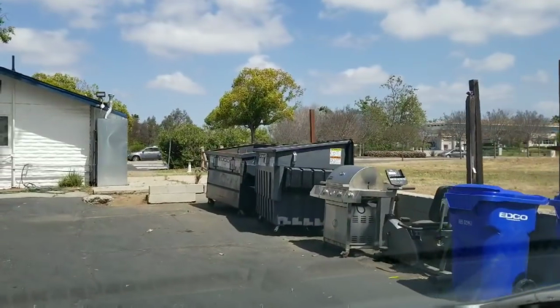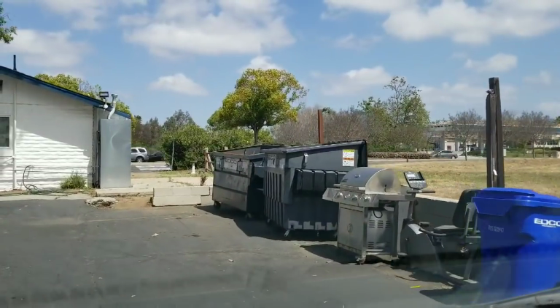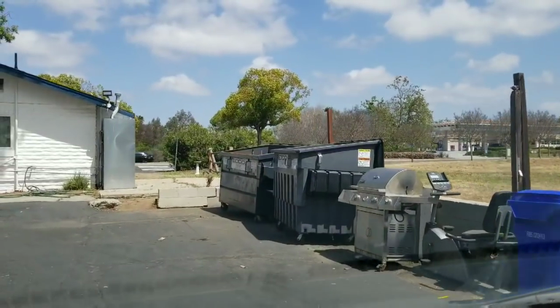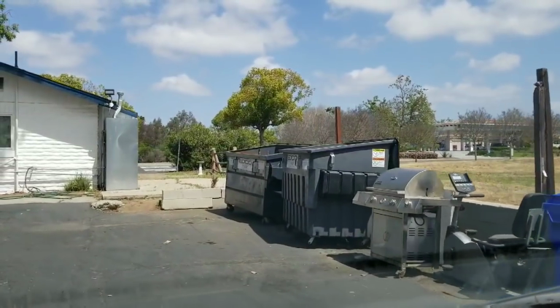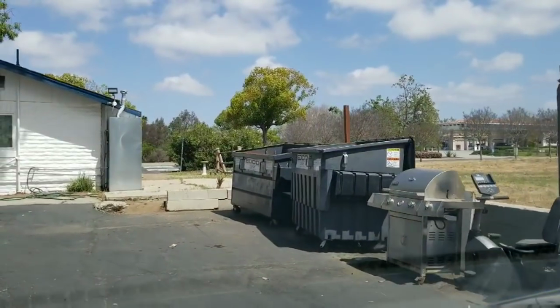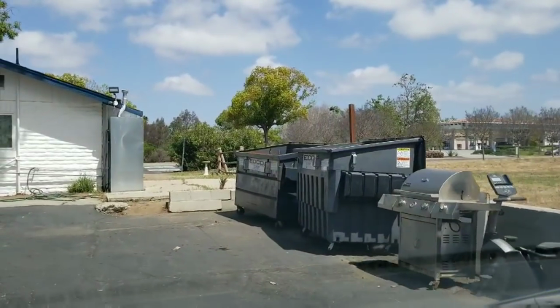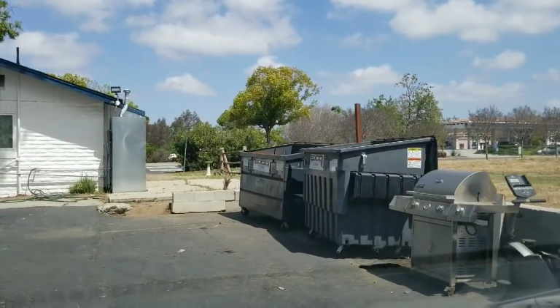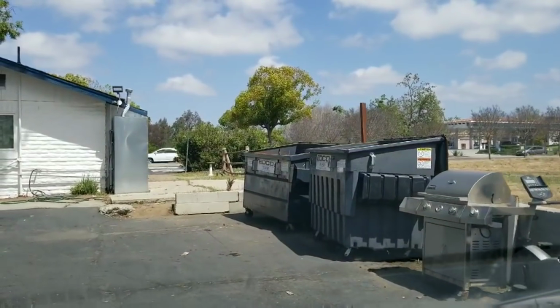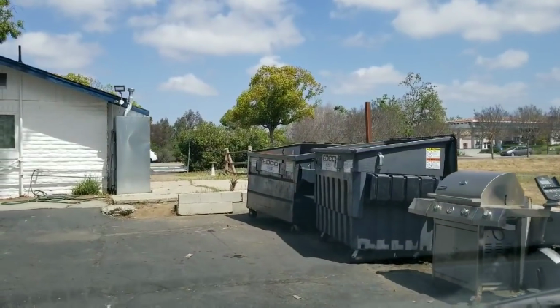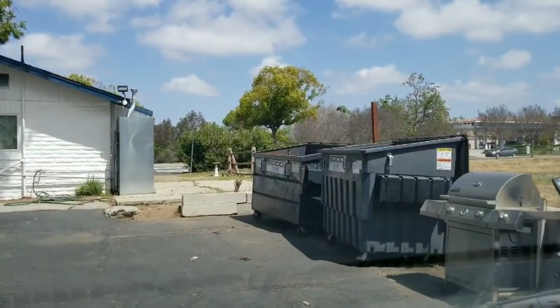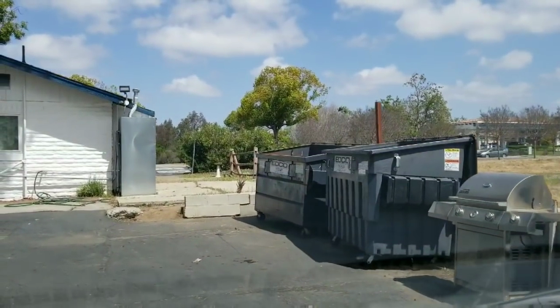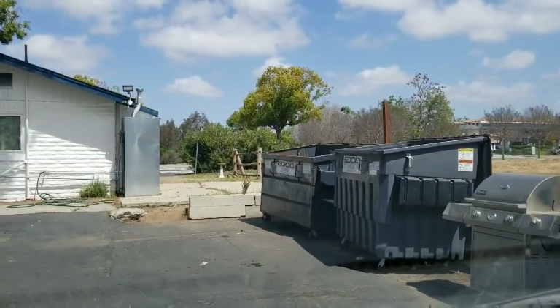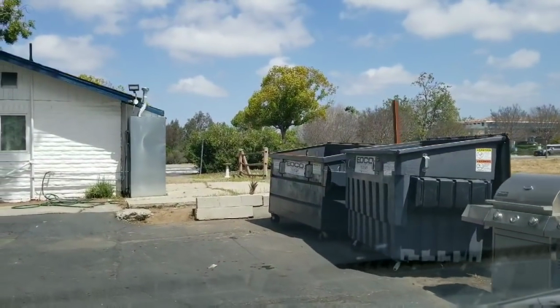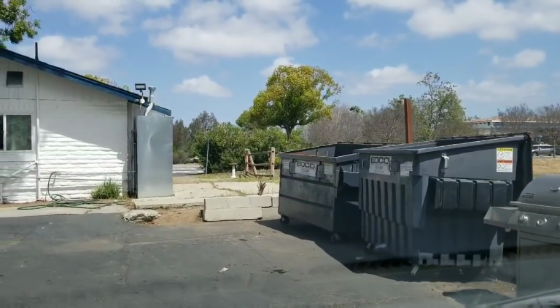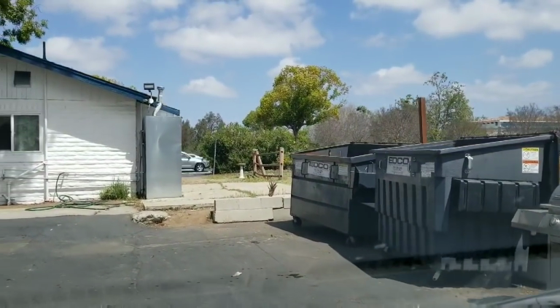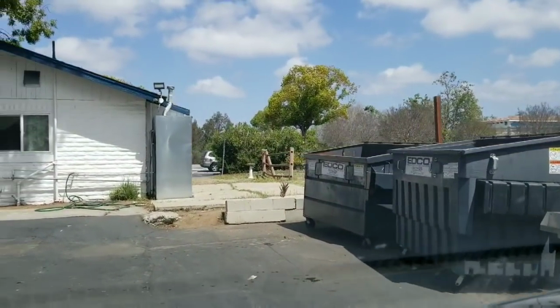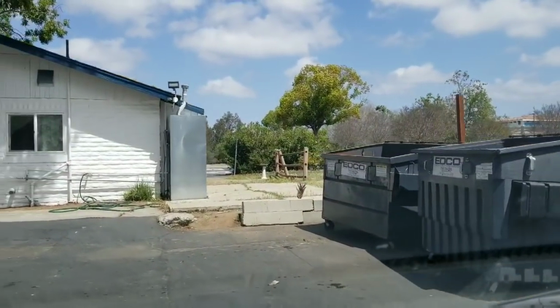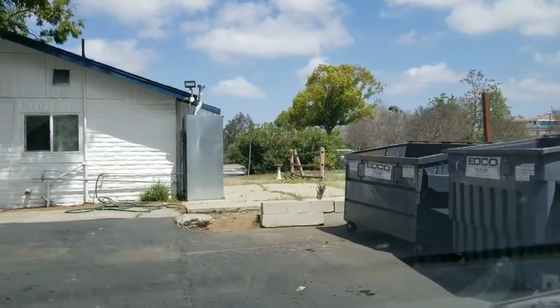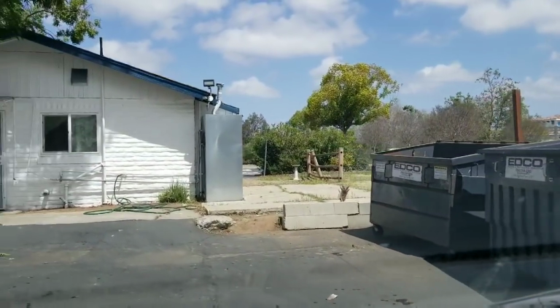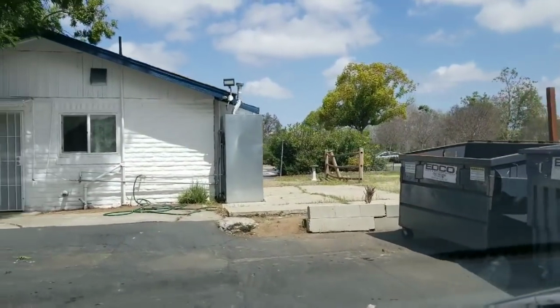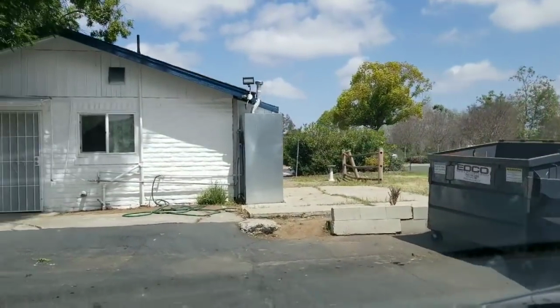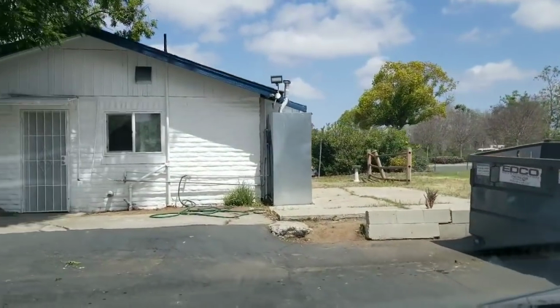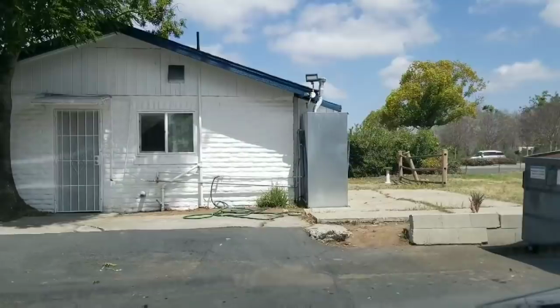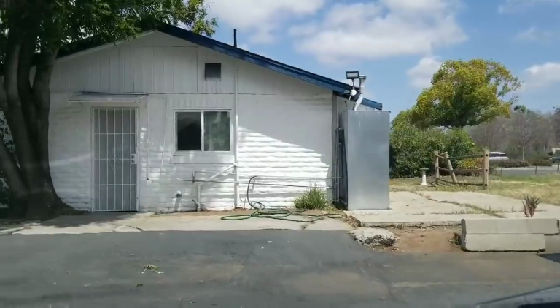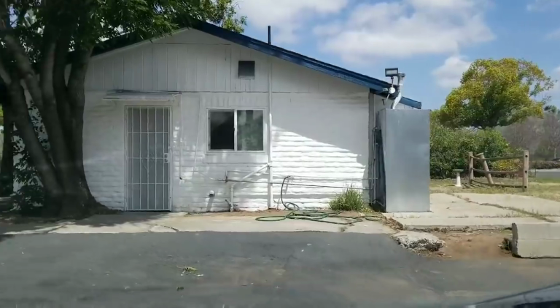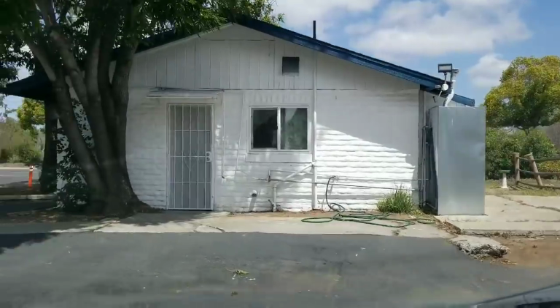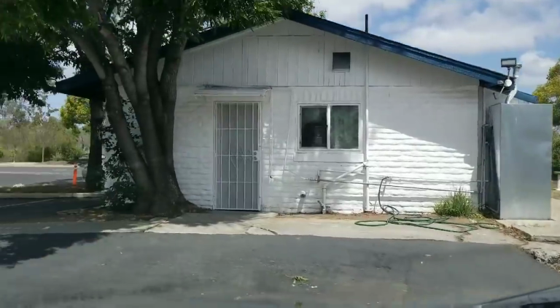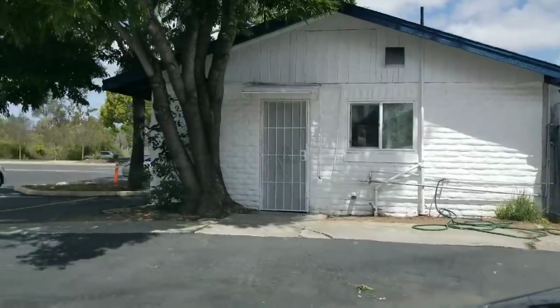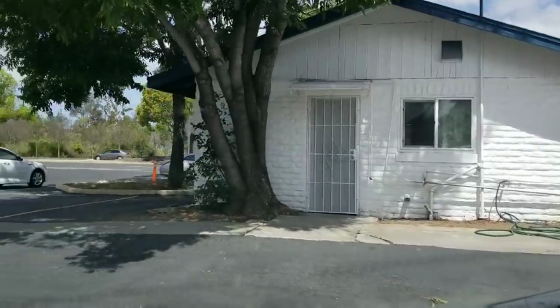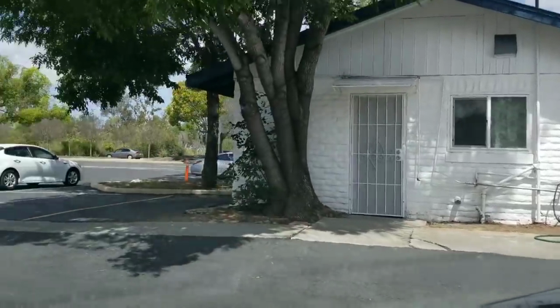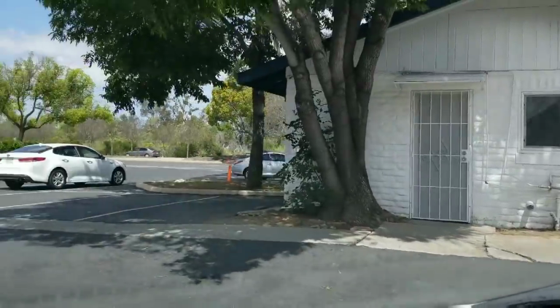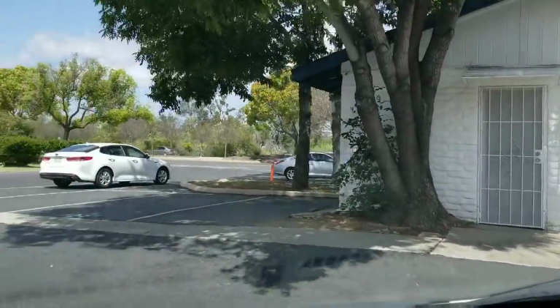Now there's some garbage right there, waiting for the trash guy, I guess.